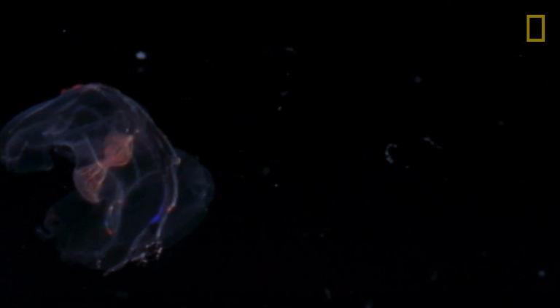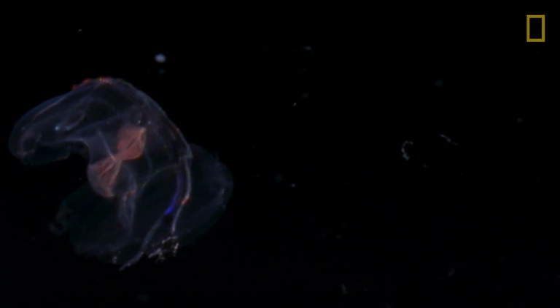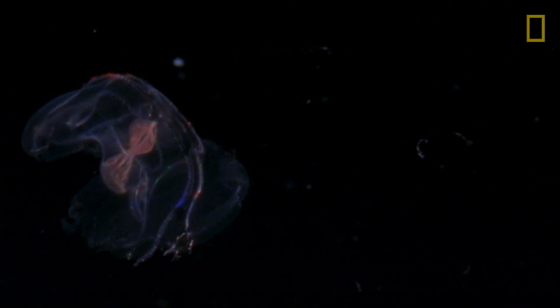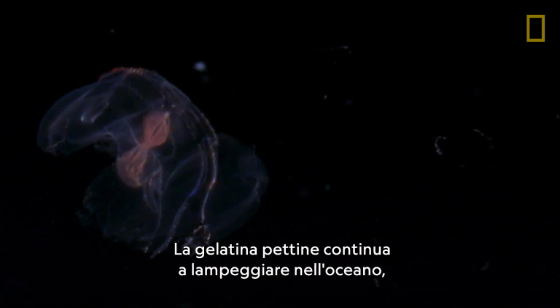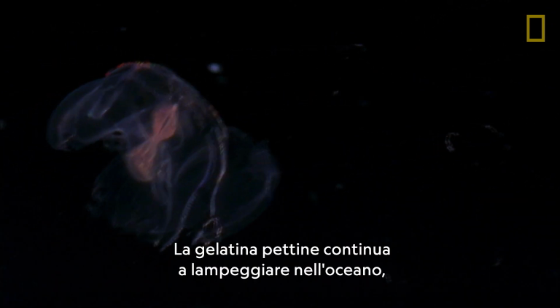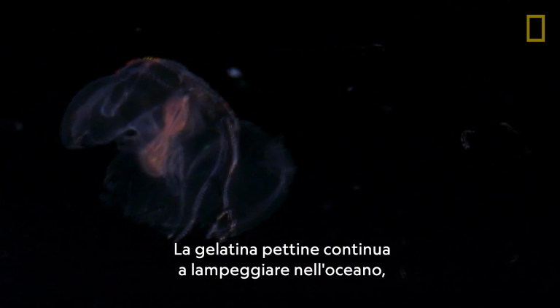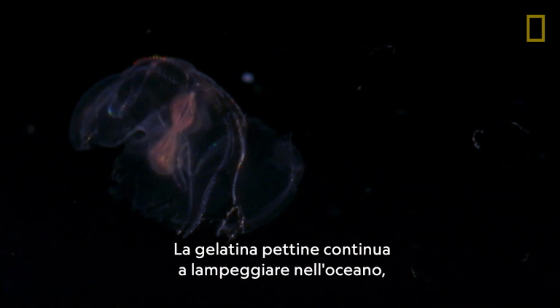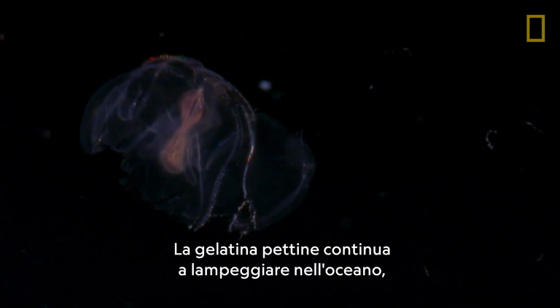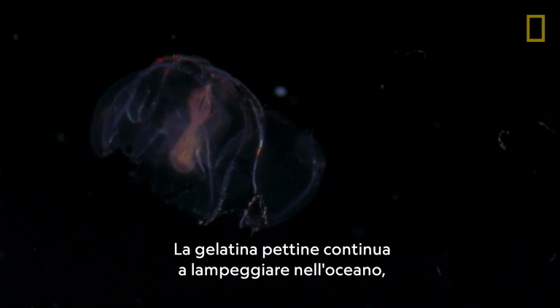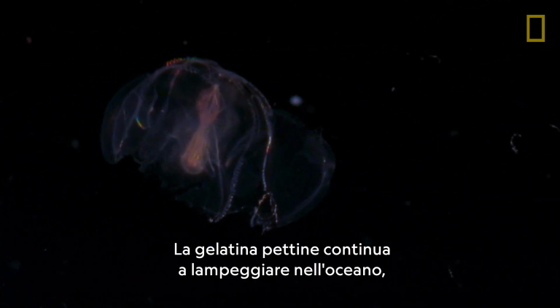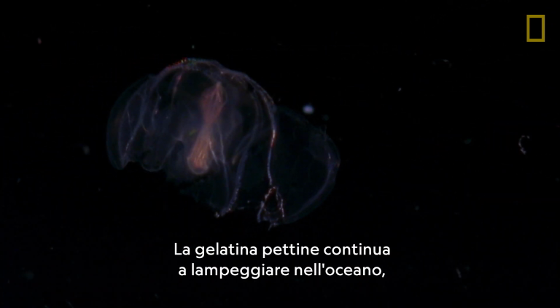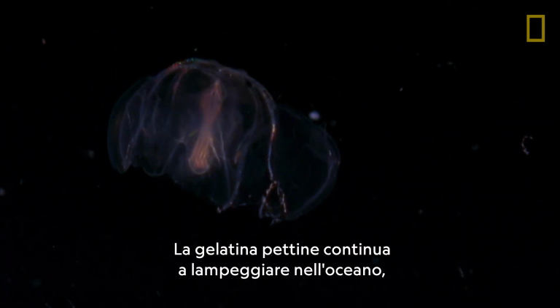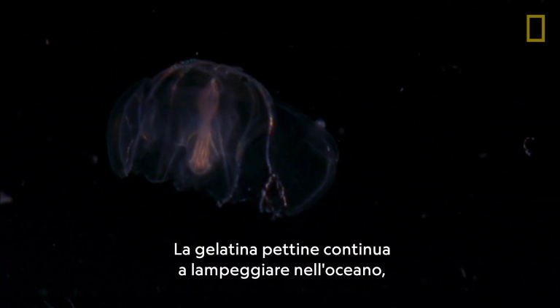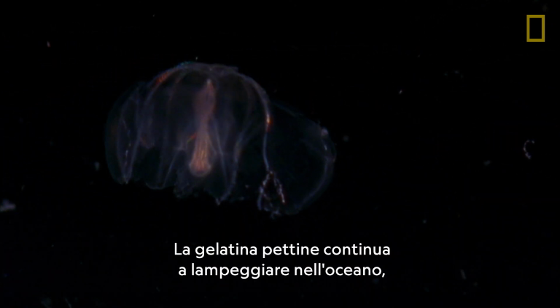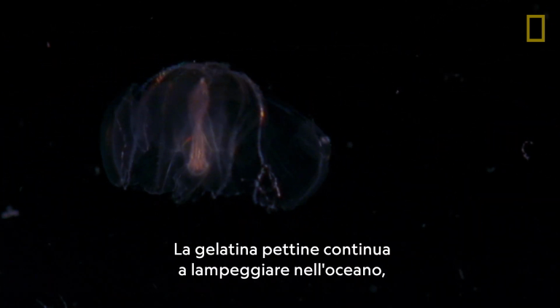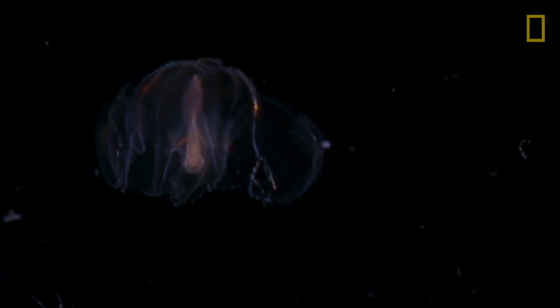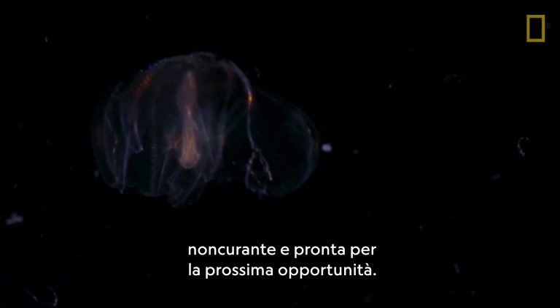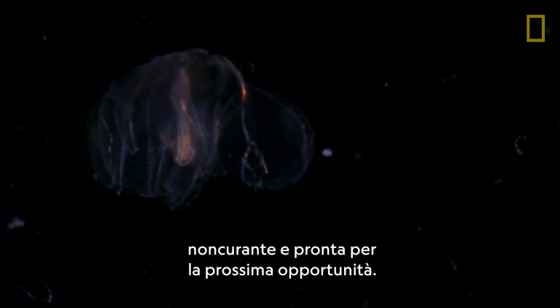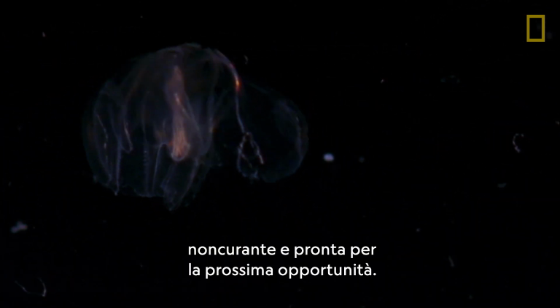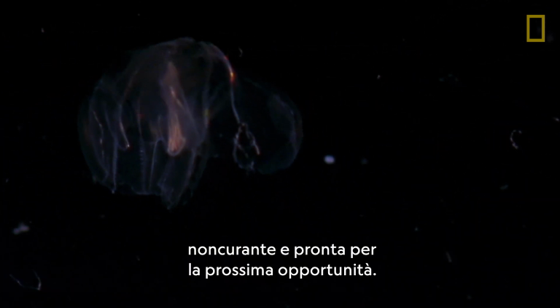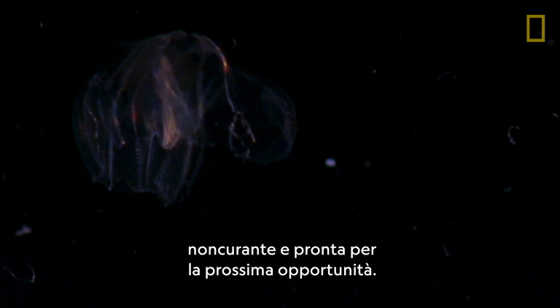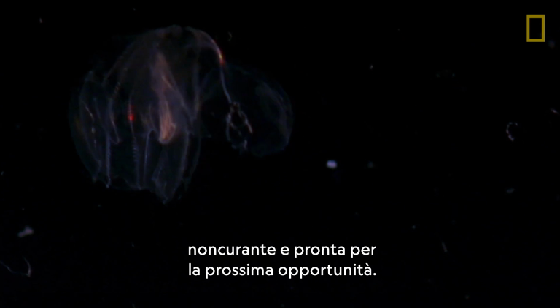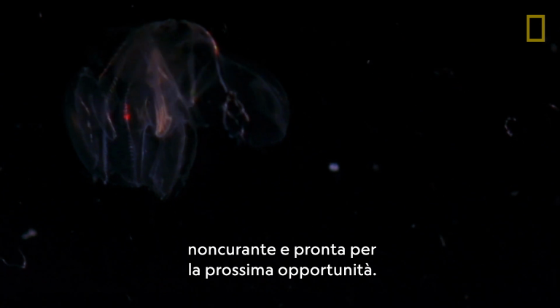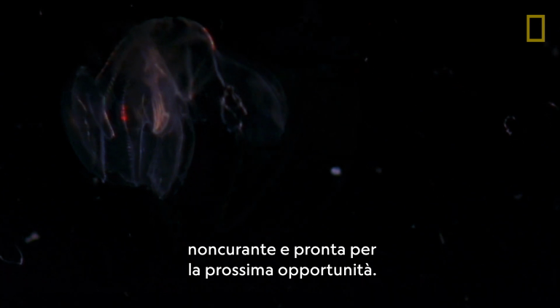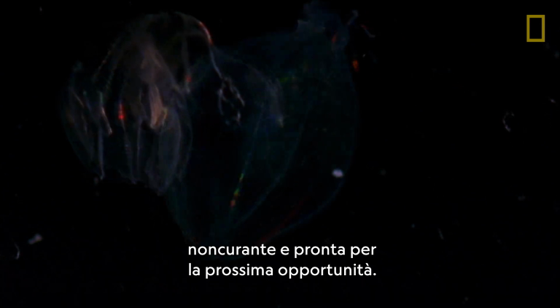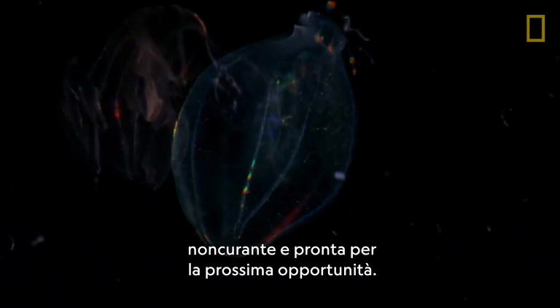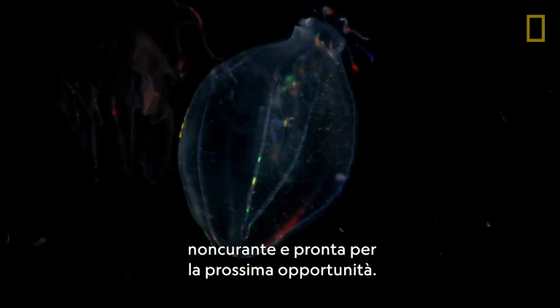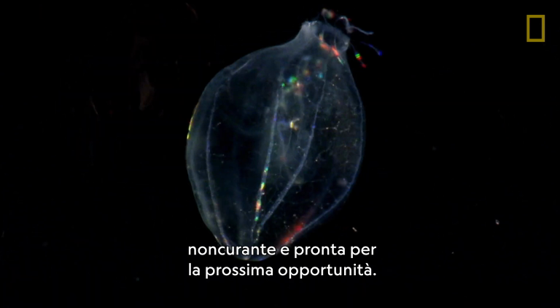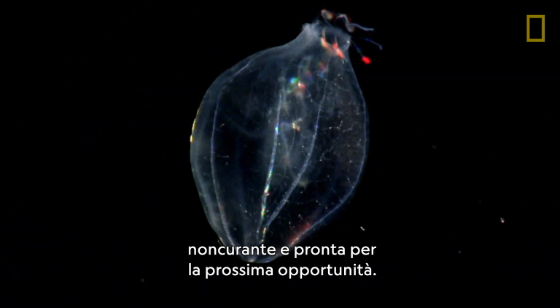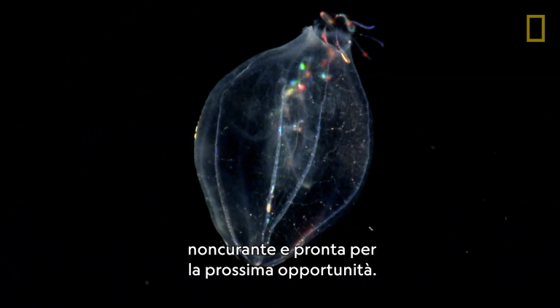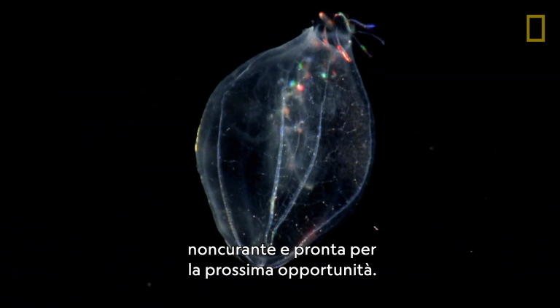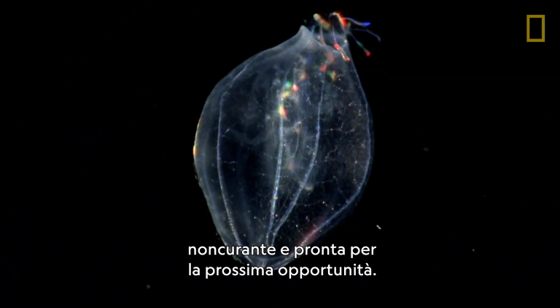The comb jelly flickers through the ocean, unconcerned and ready for its next opportunity.